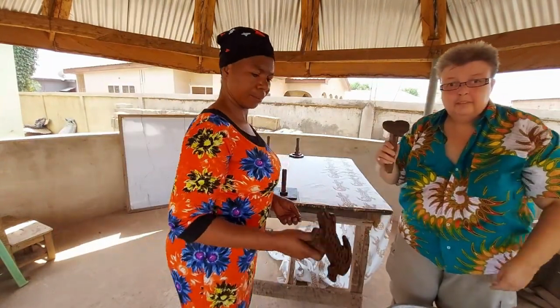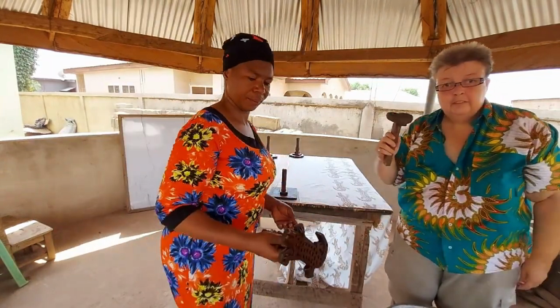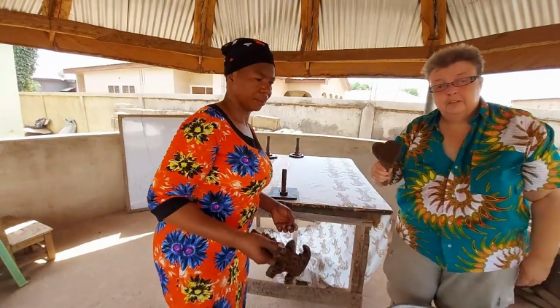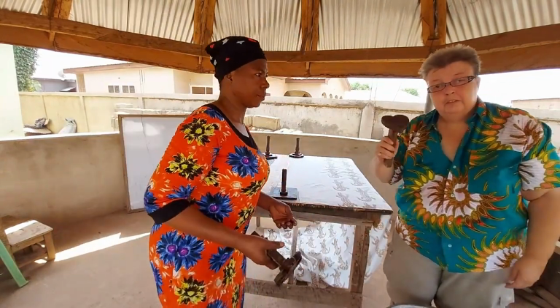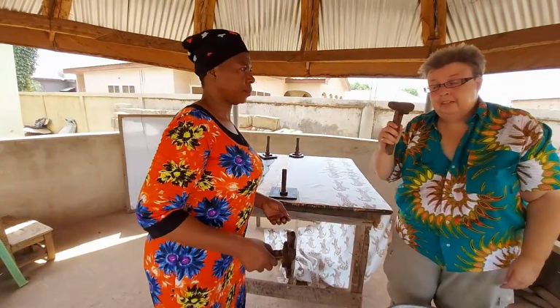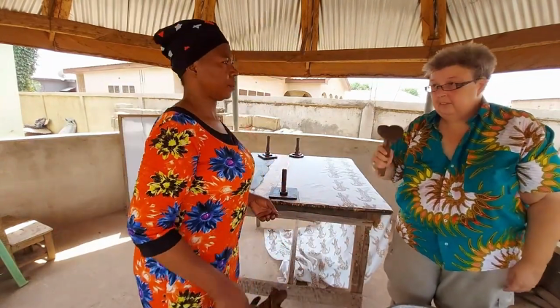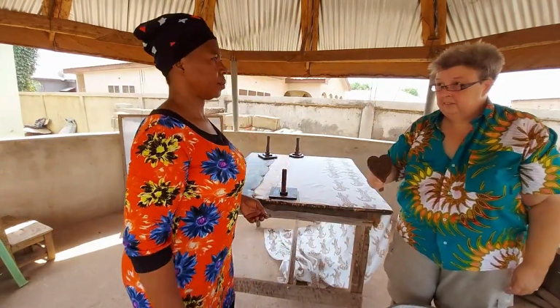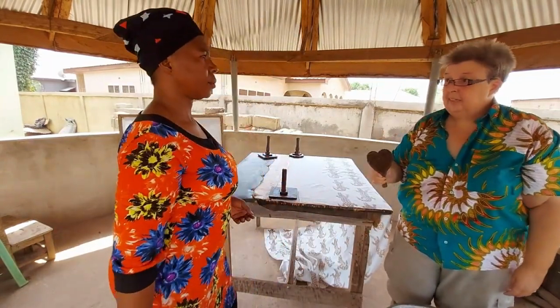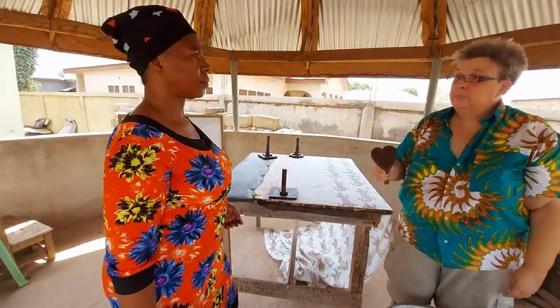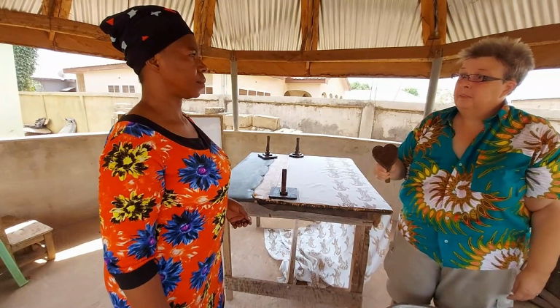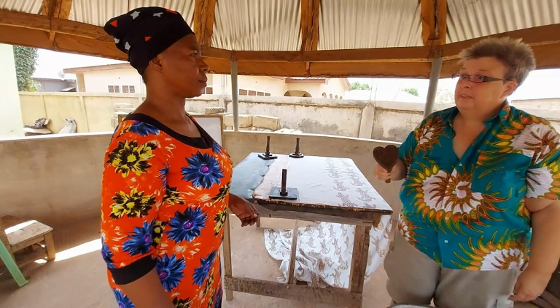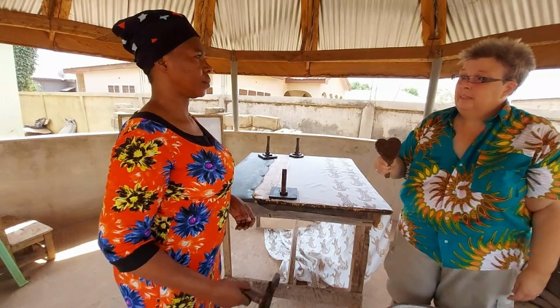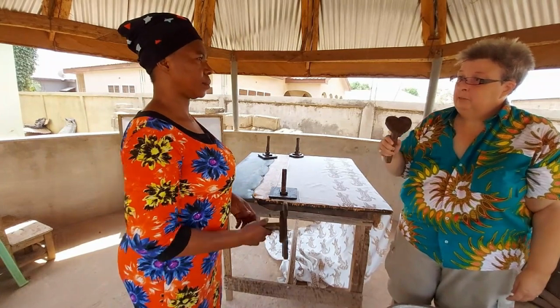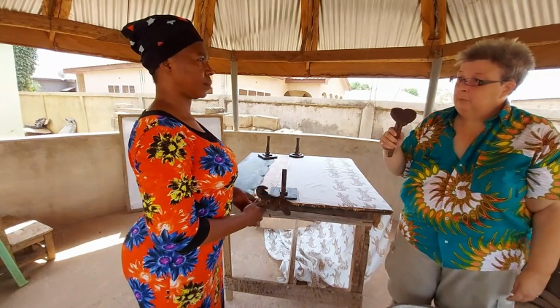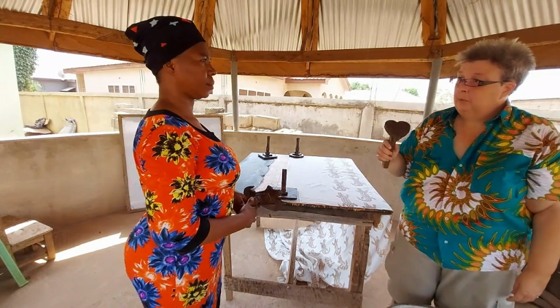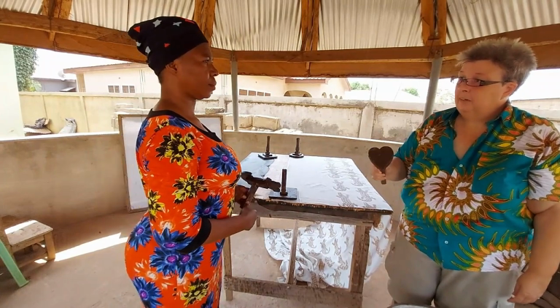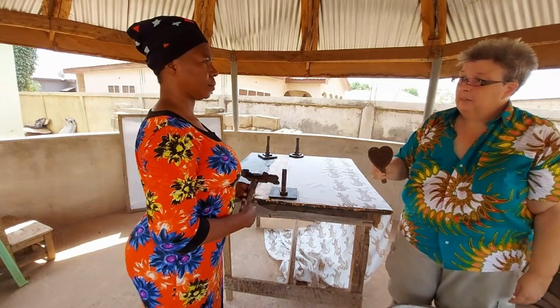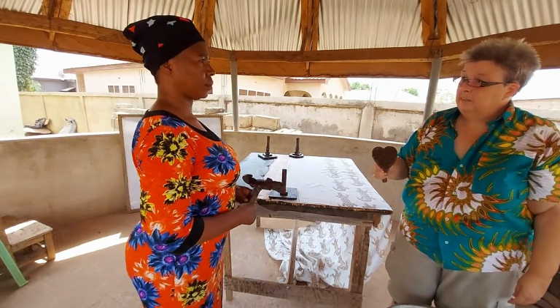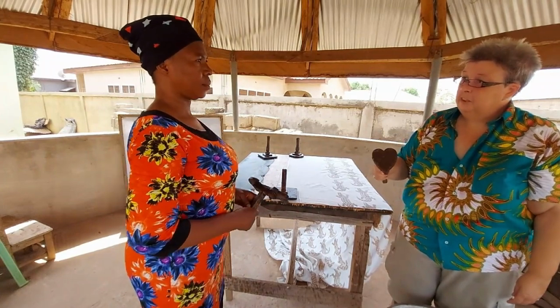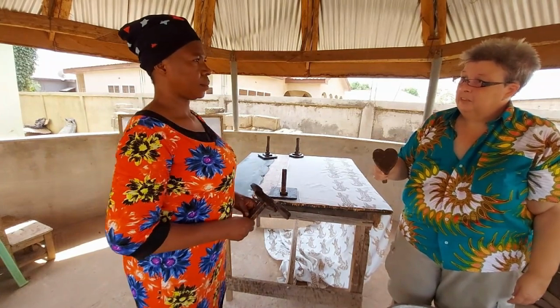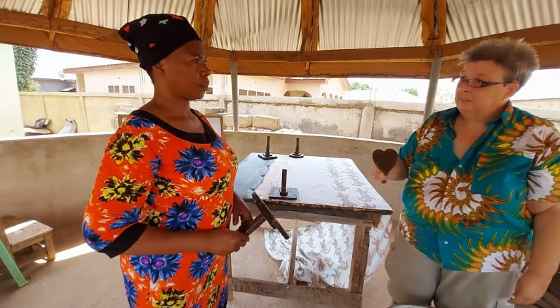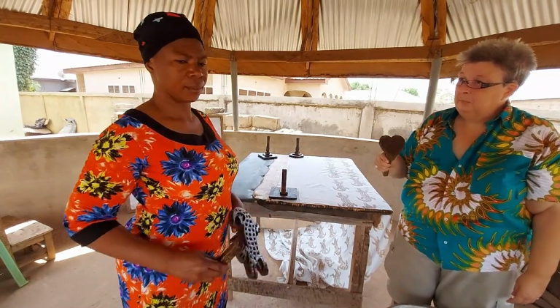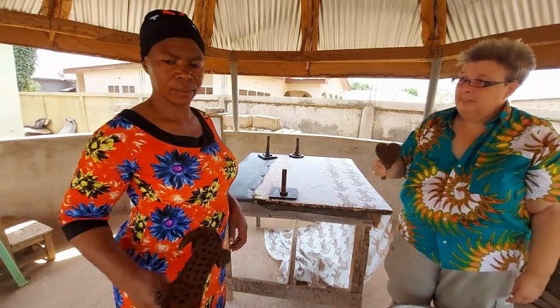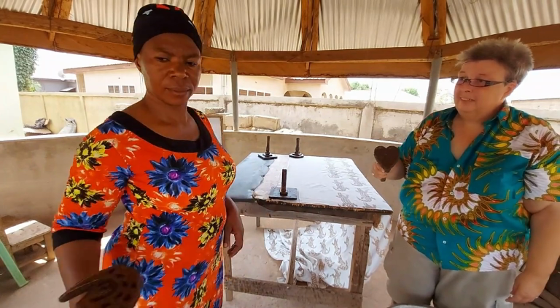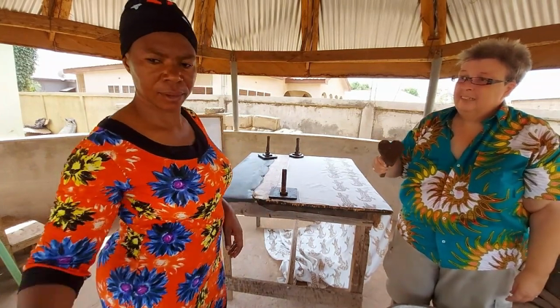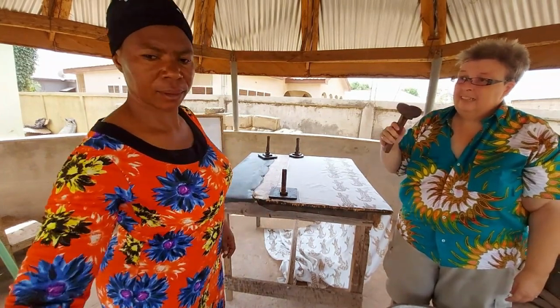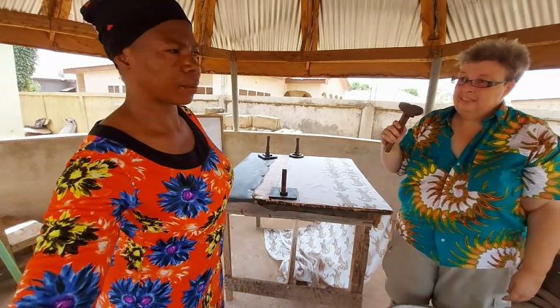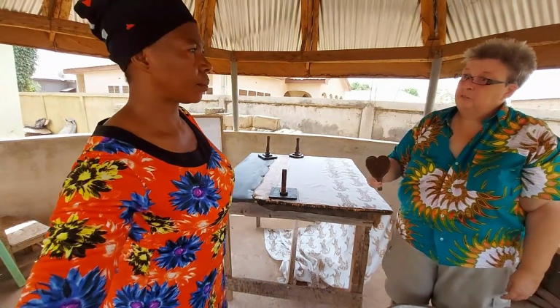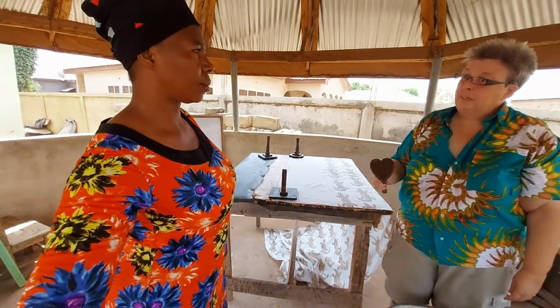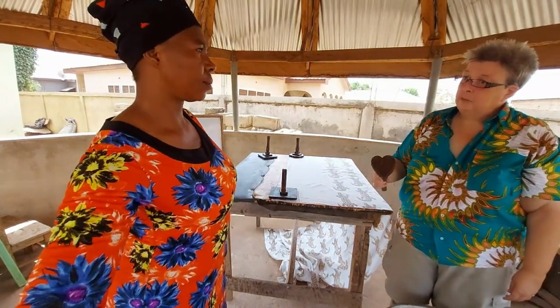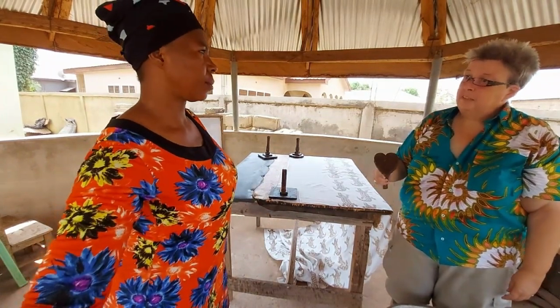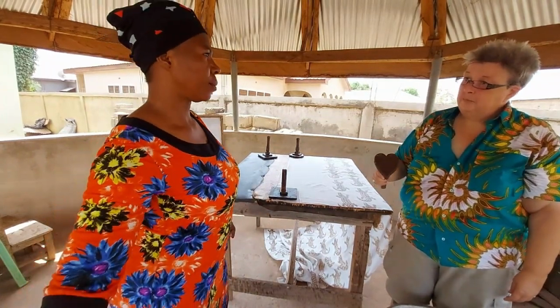So the heart stamp — I'm going to put one heart on the shirt somewhere, and it's for my husband Tim.